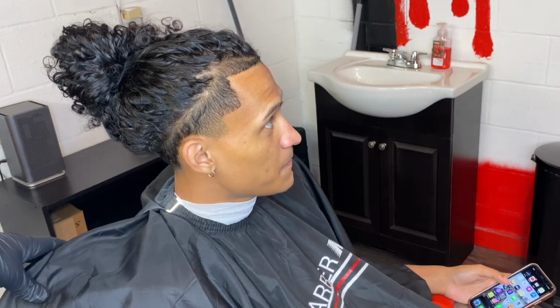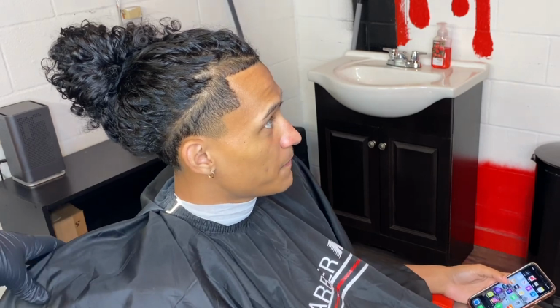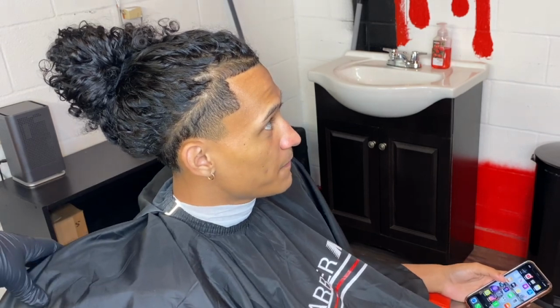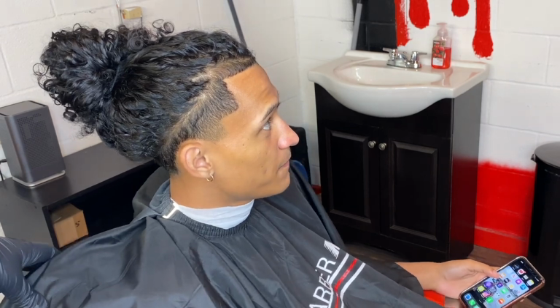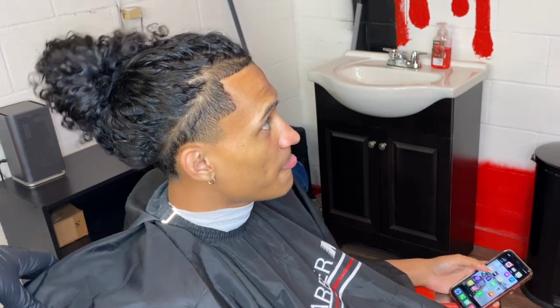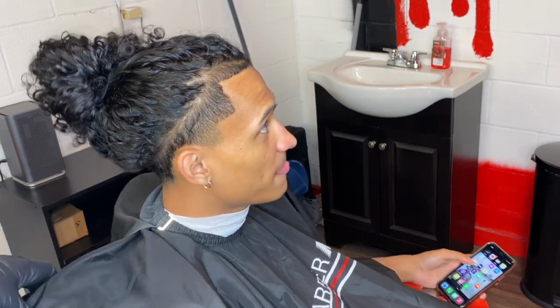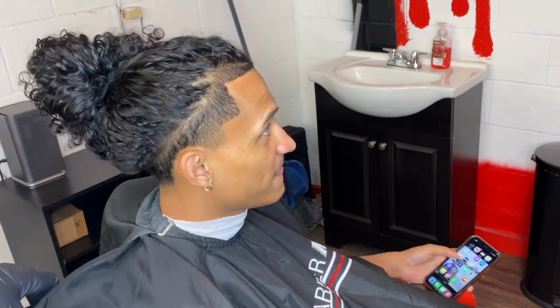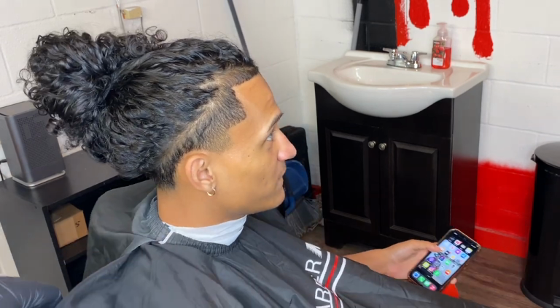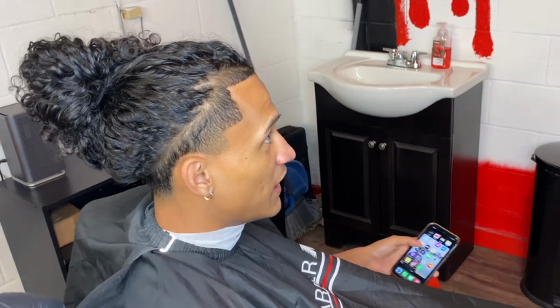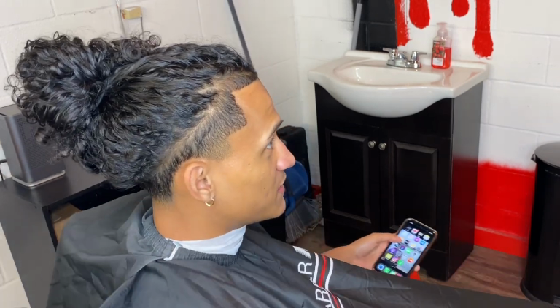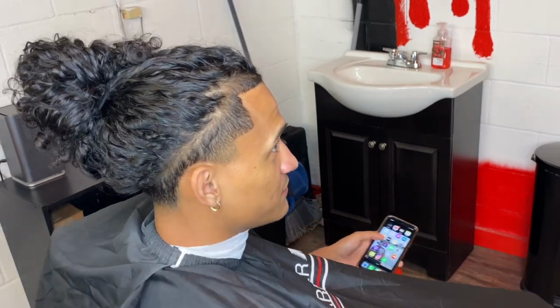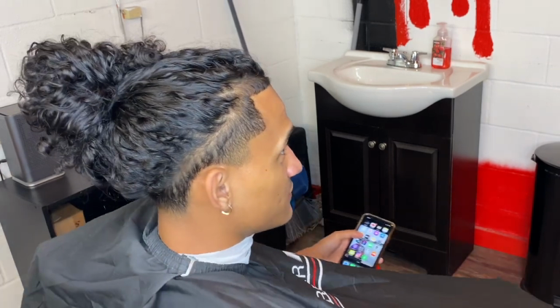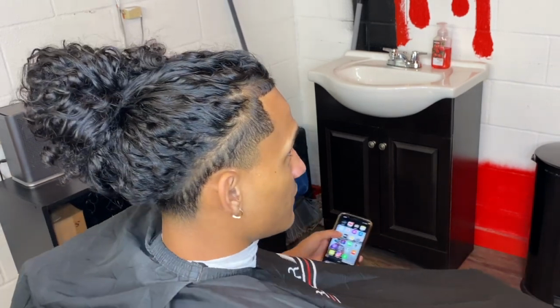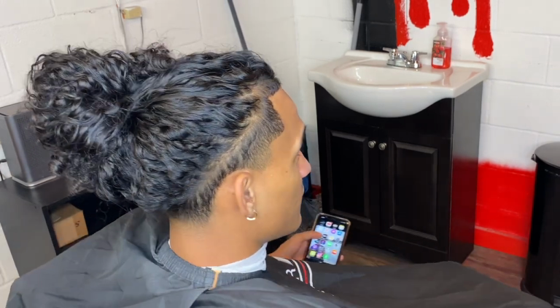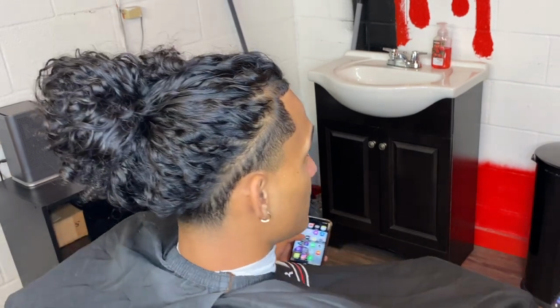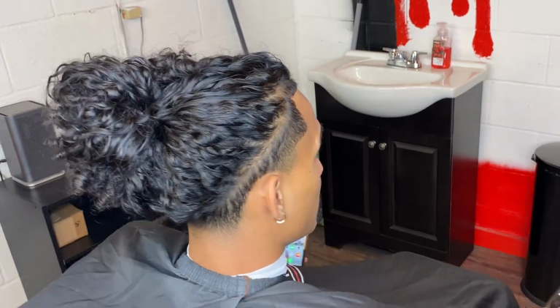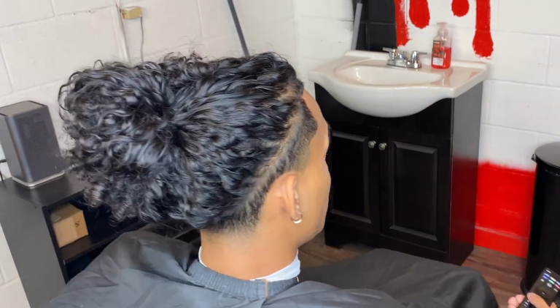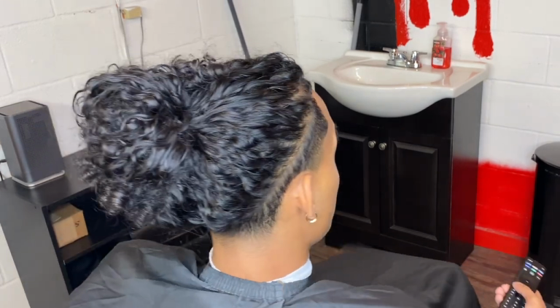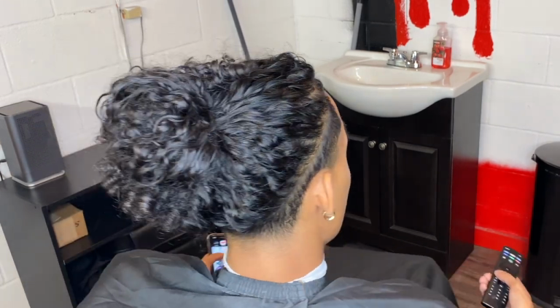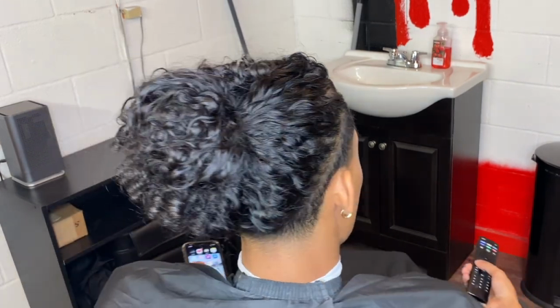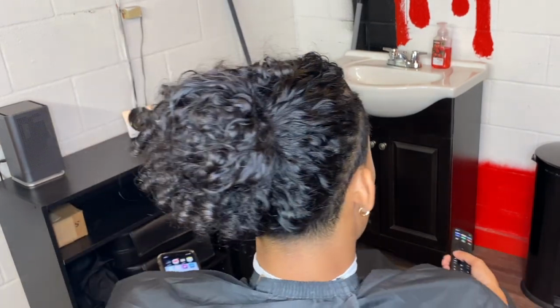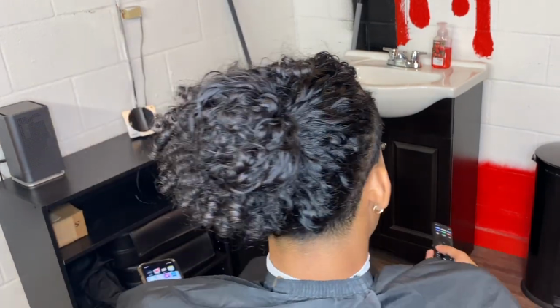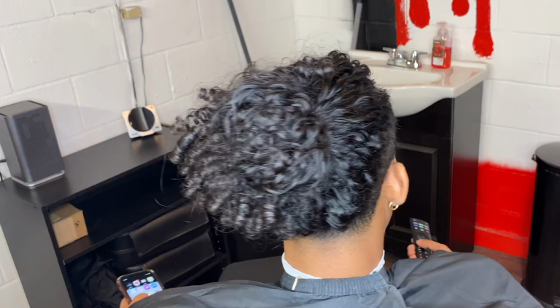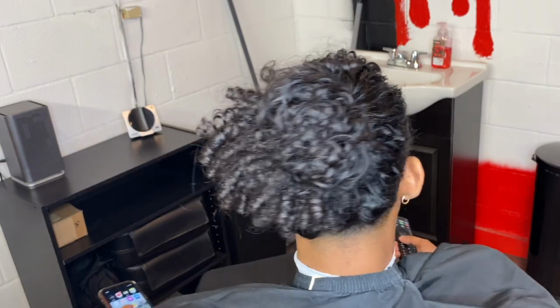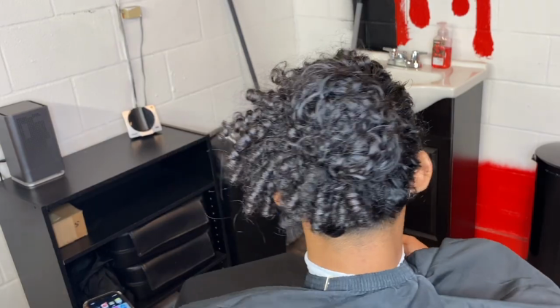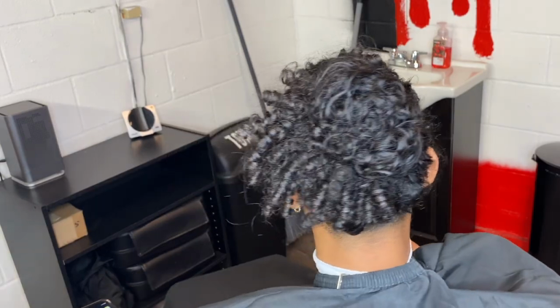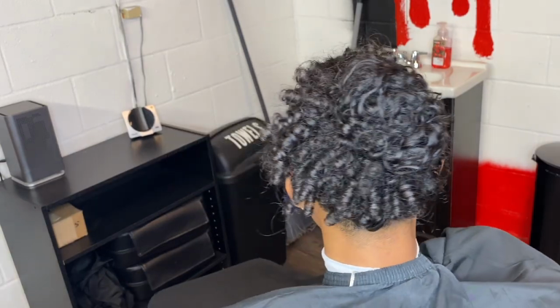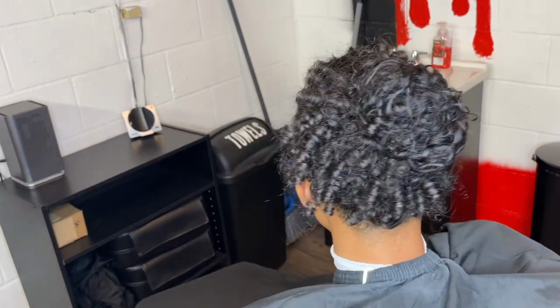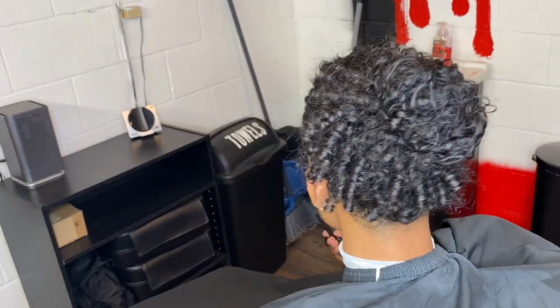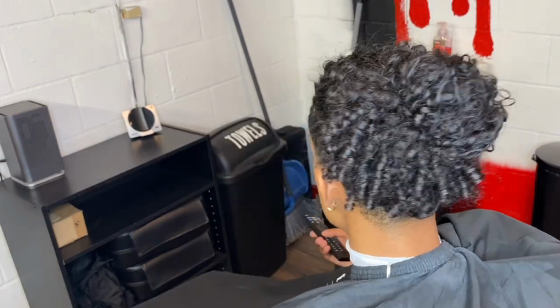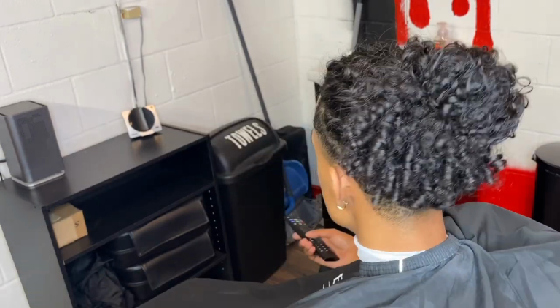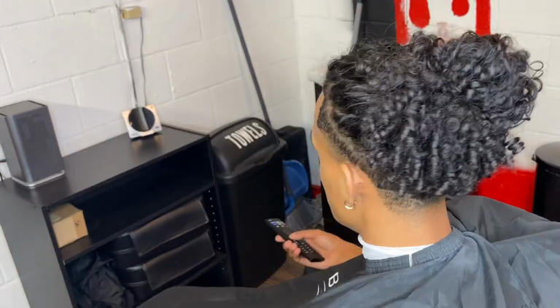What's going on YouTube? Today we're gonna be doing a low taper on my client with a one and a half on the sides all around.